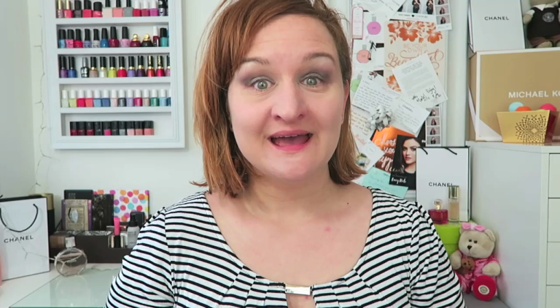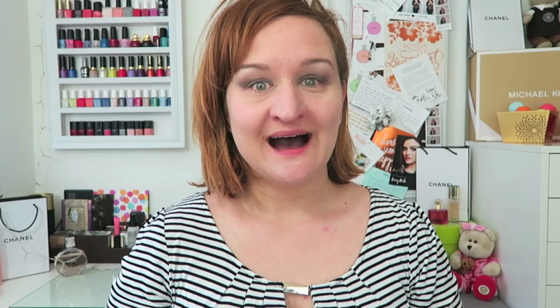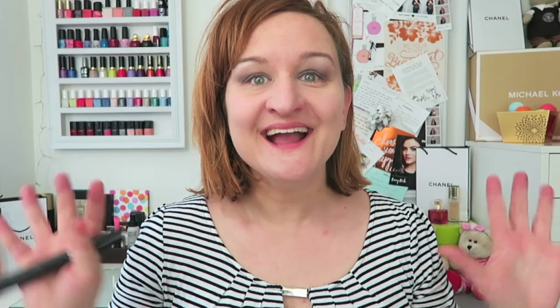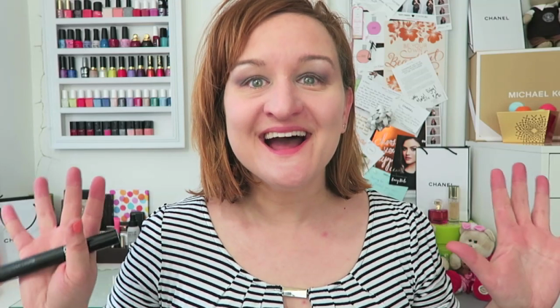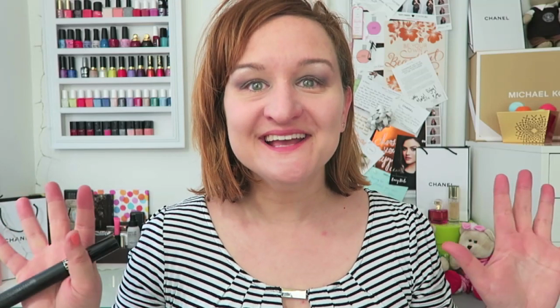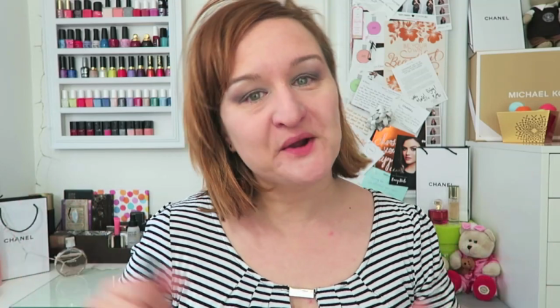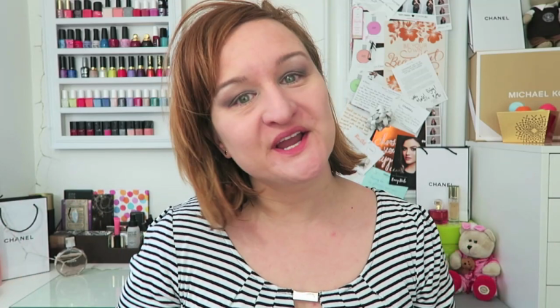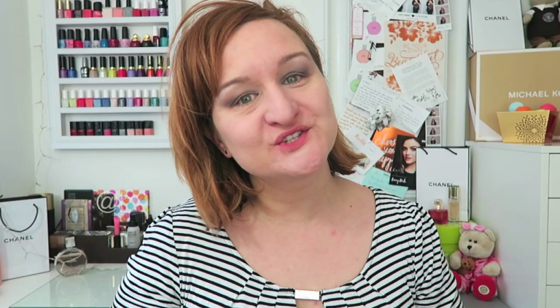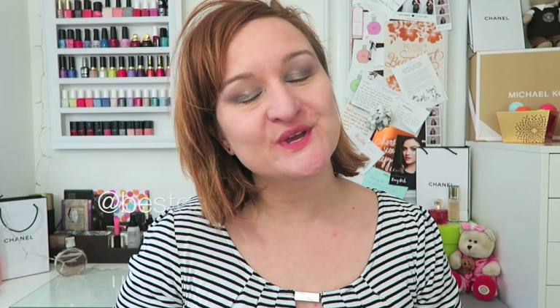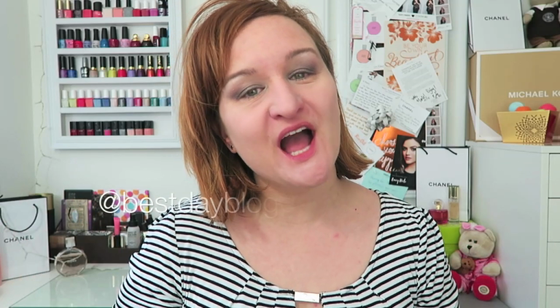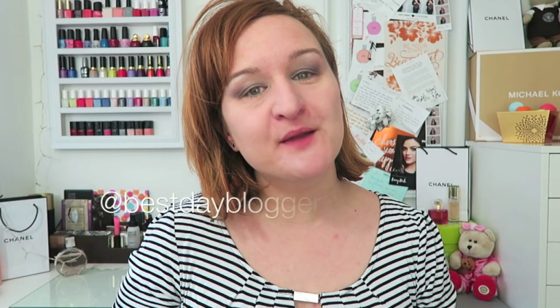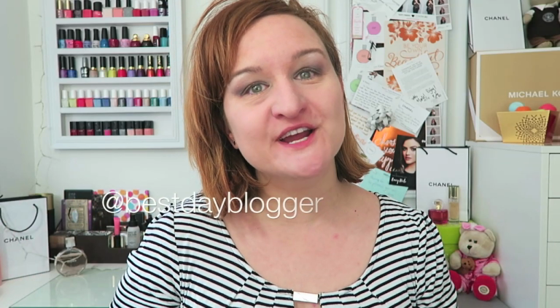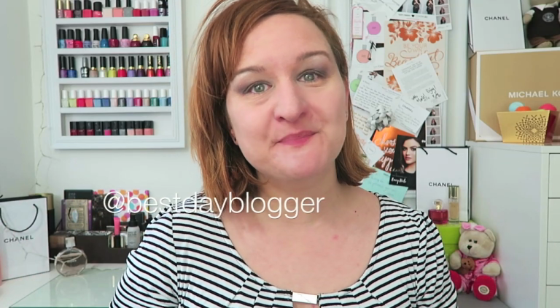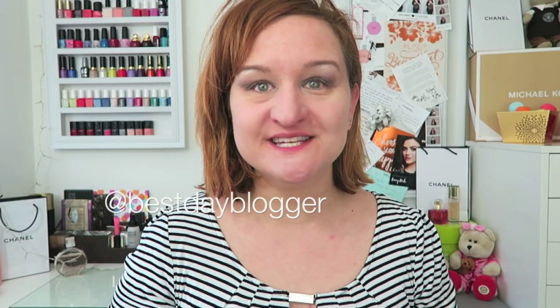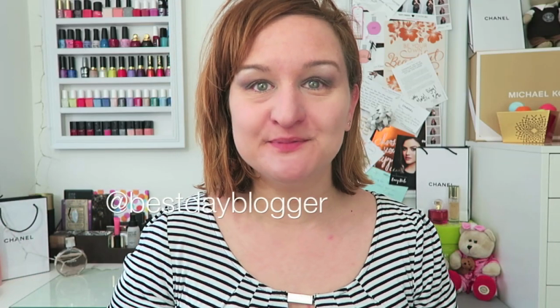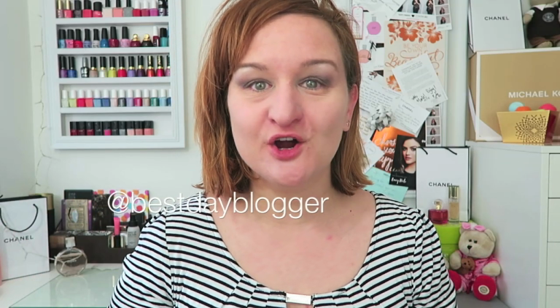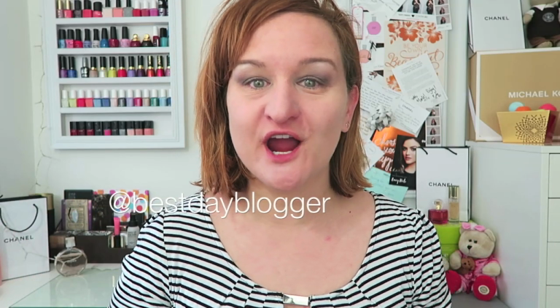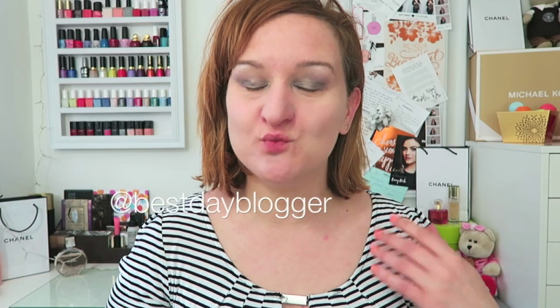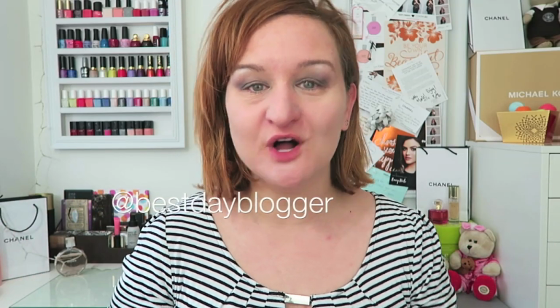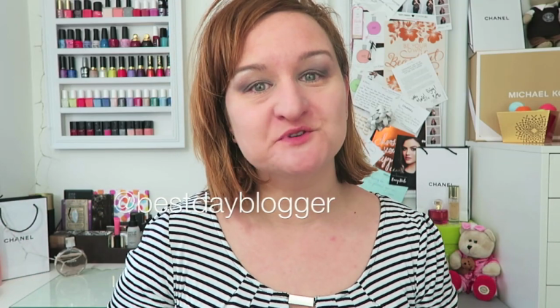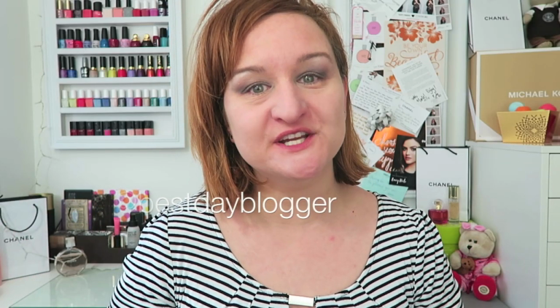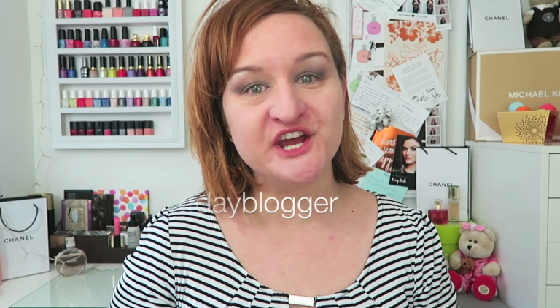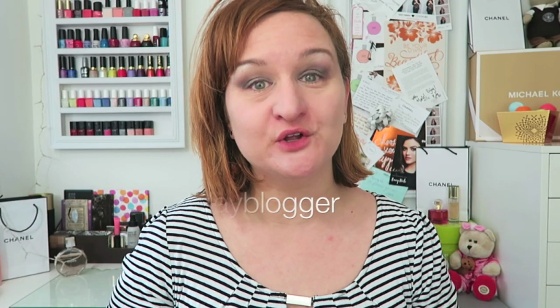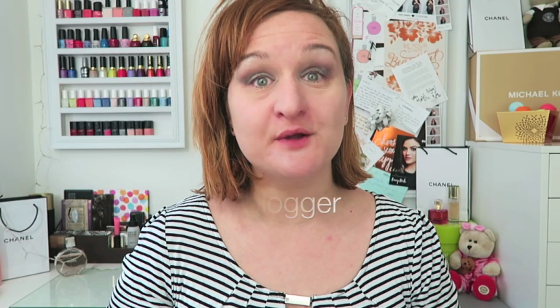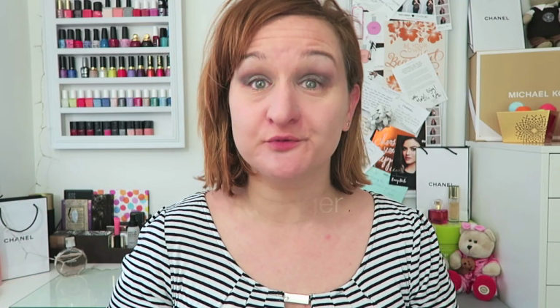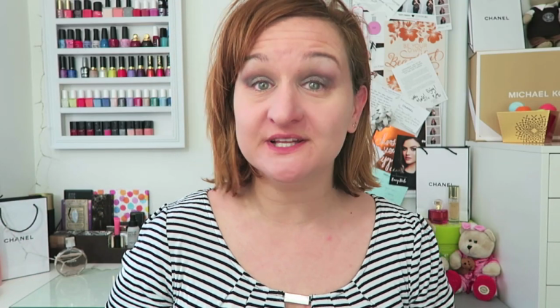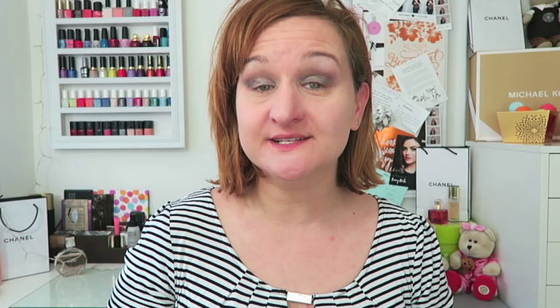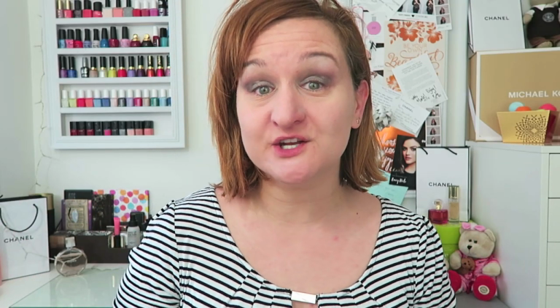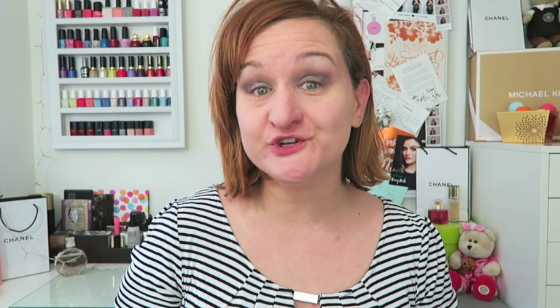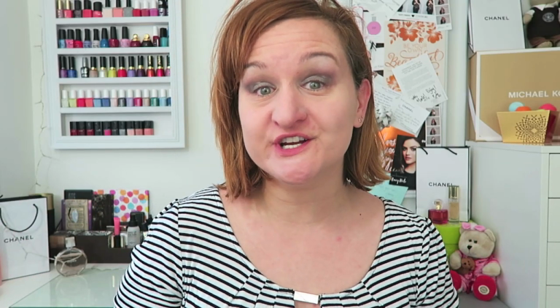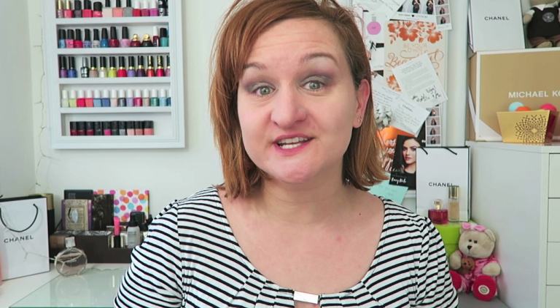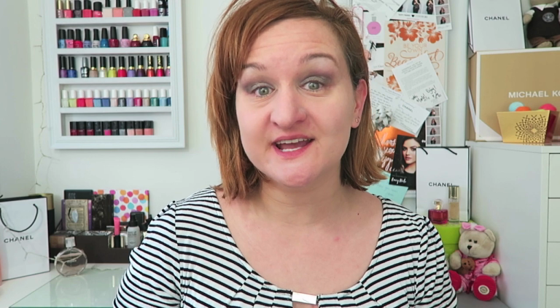Hi guys, how are you guys doing? I'm Maria, Best Day Blogger, and welcome to my channel. I'm really excited you're here today.